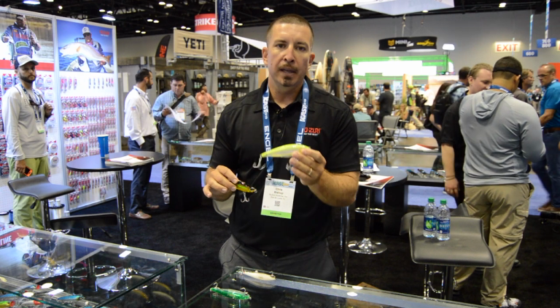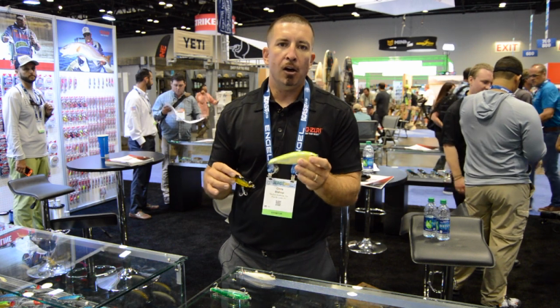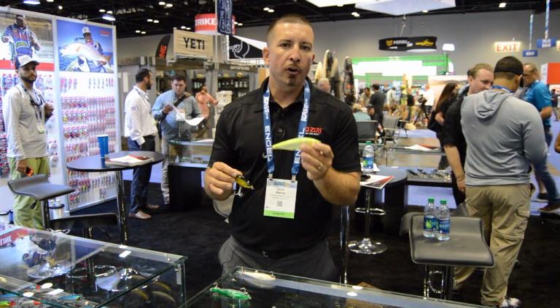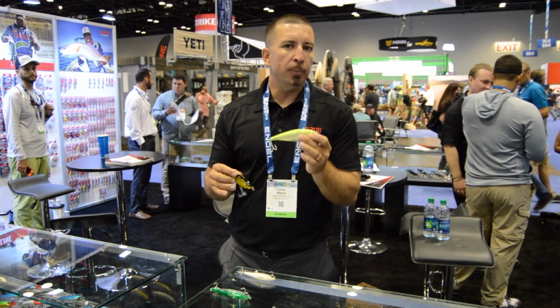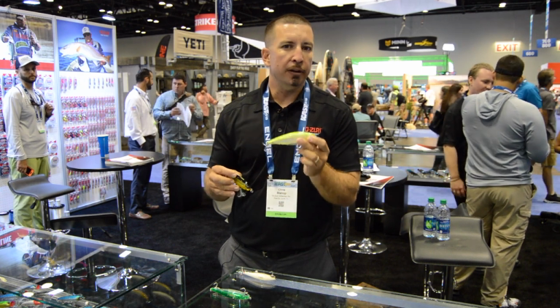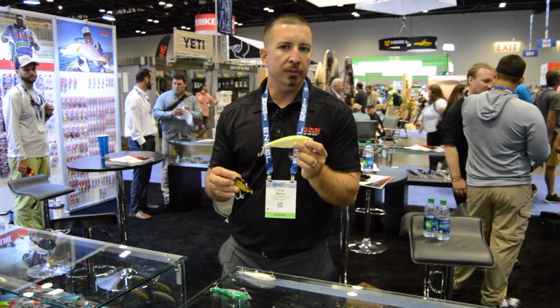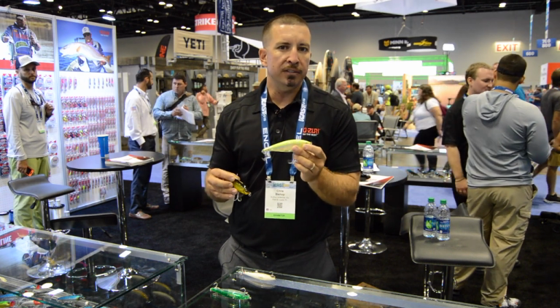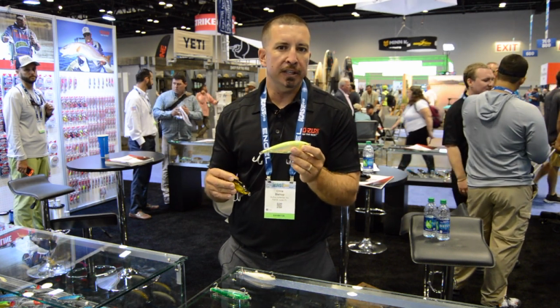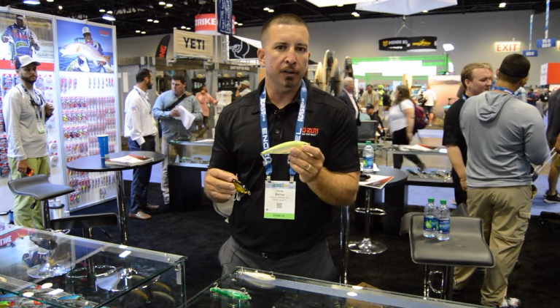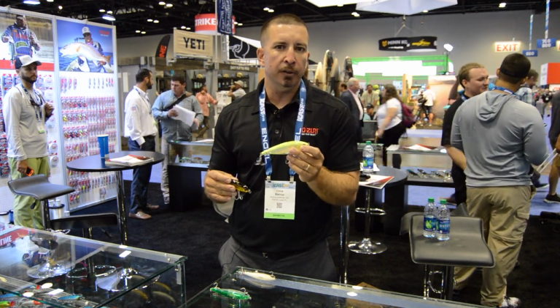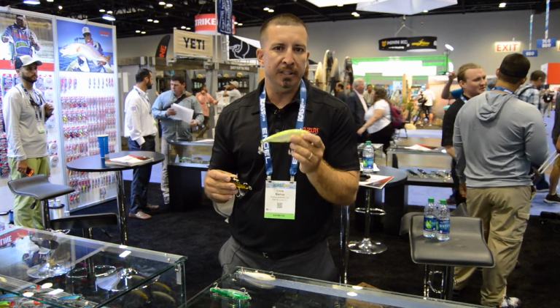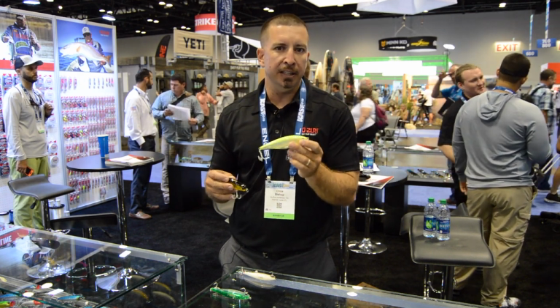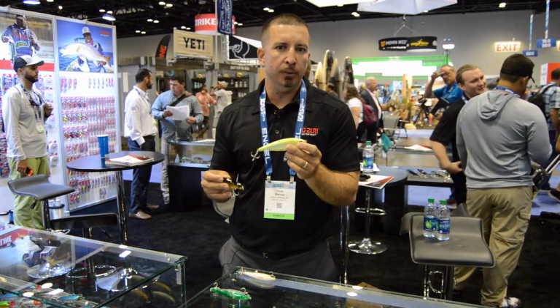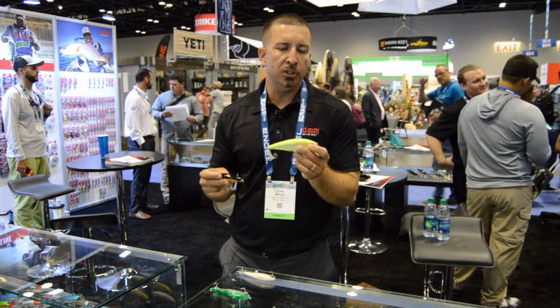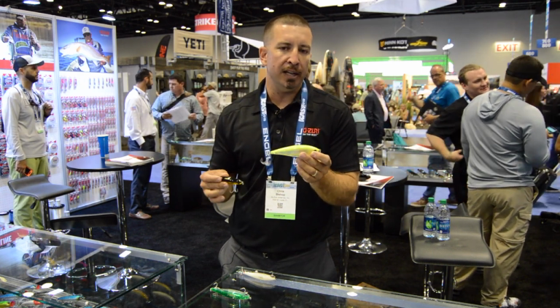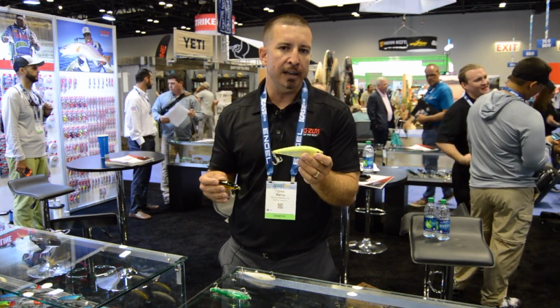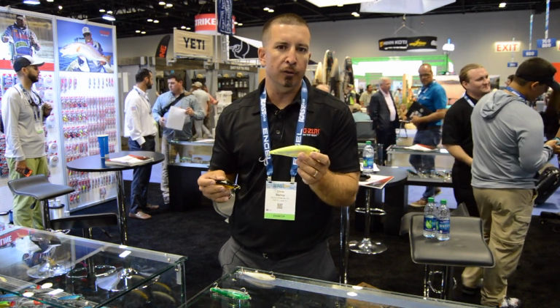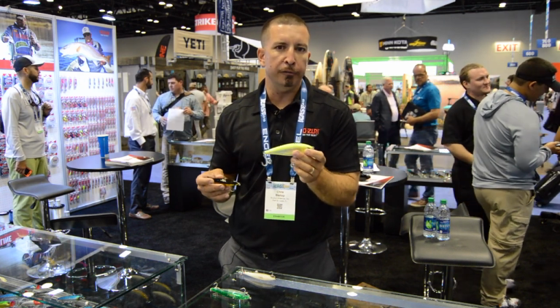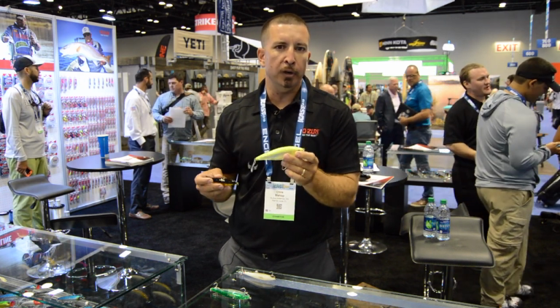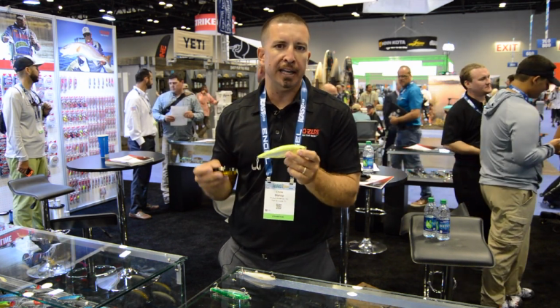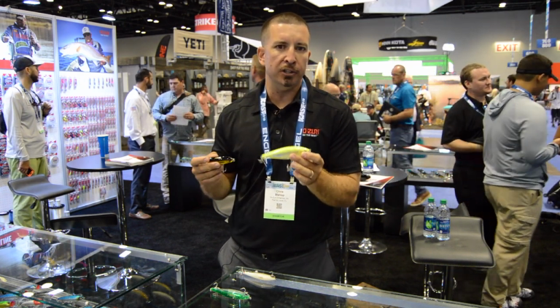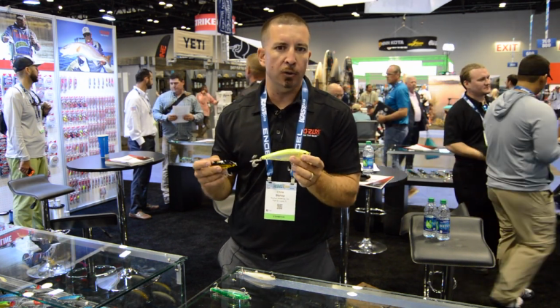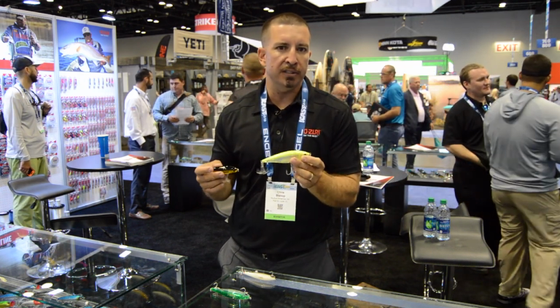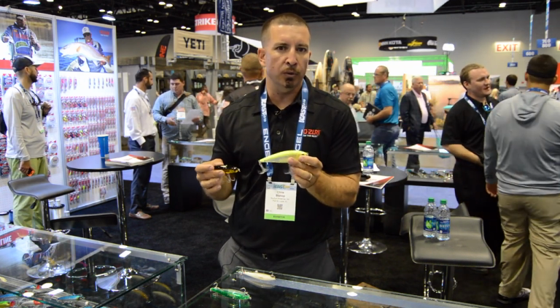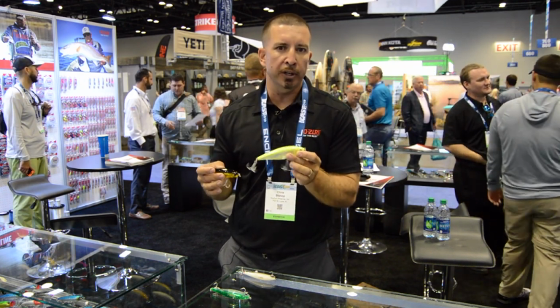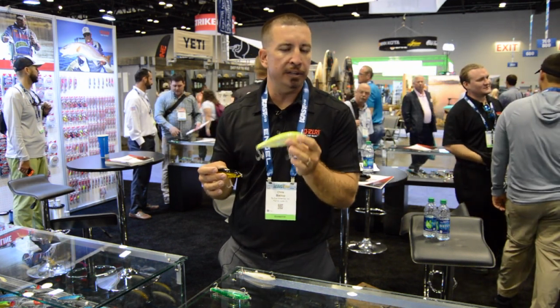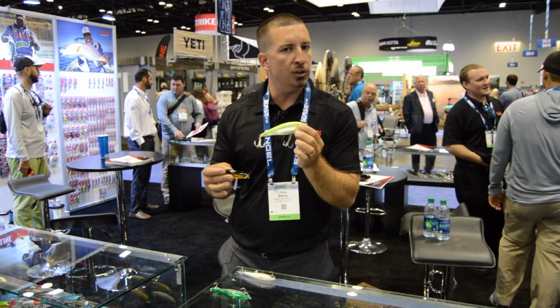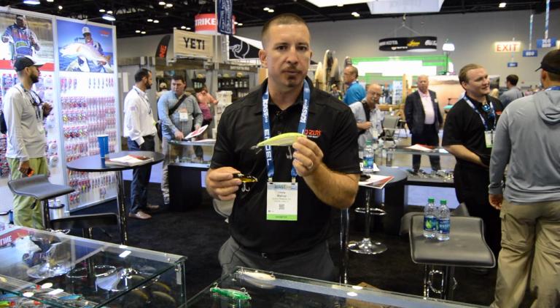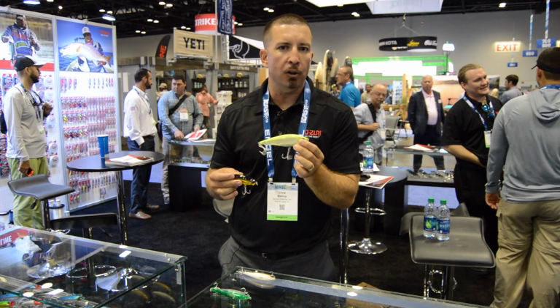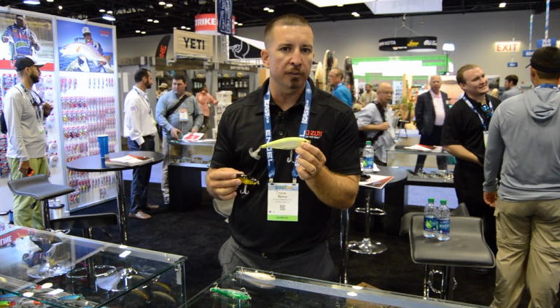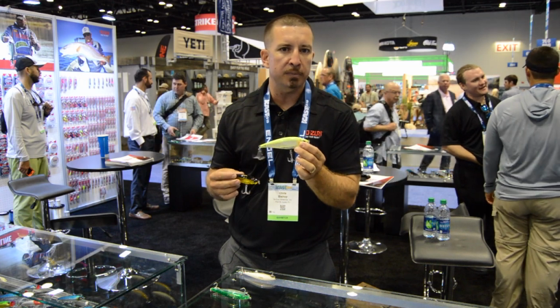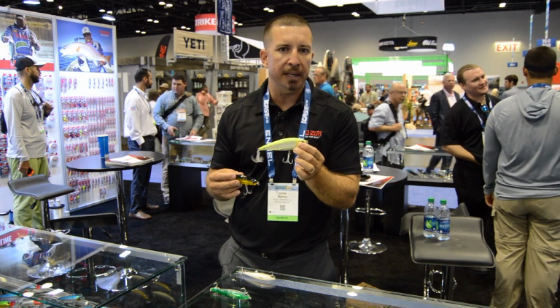On our product release video that we shot down here in Florida catching cobias in the winter, they jumped all over this bait.